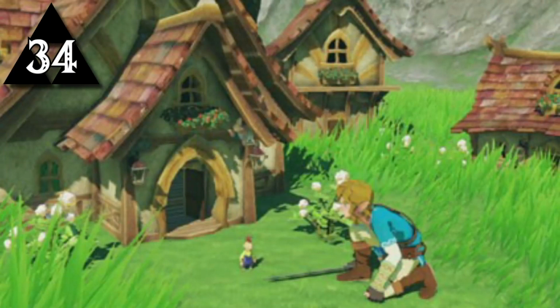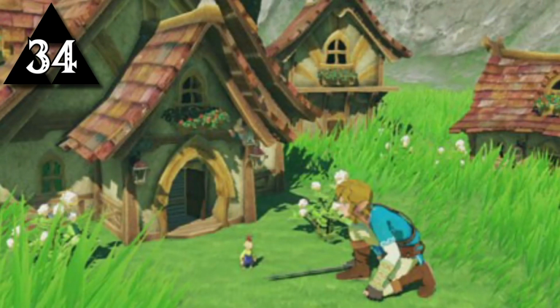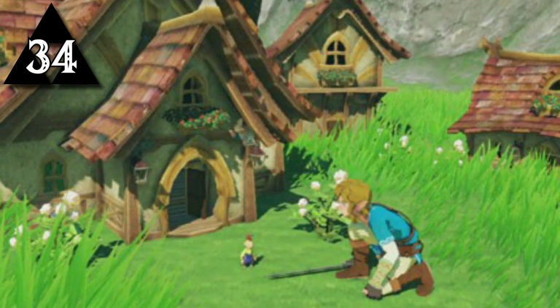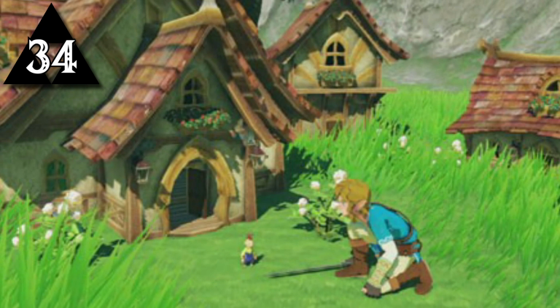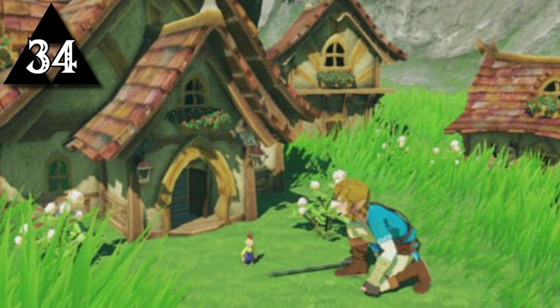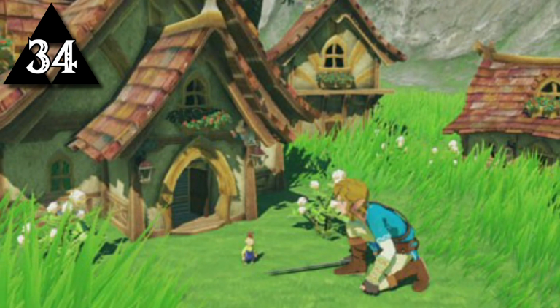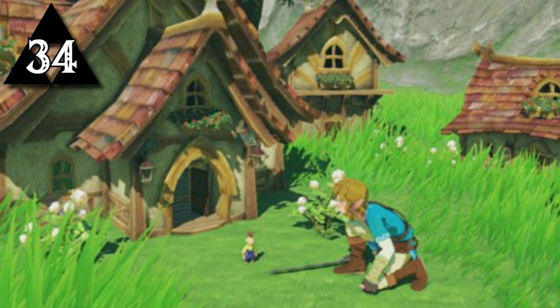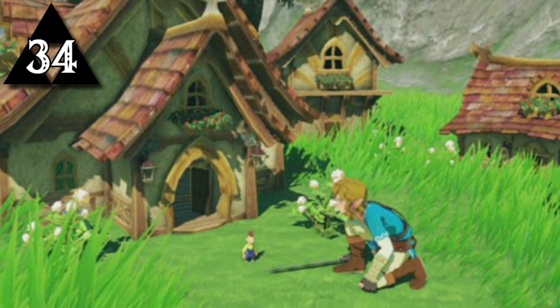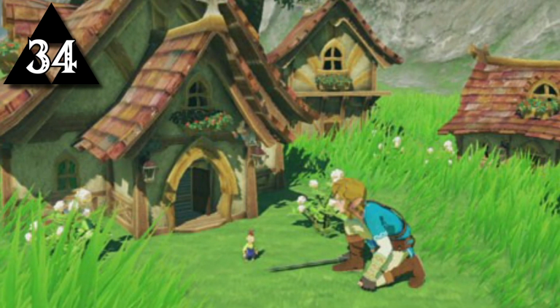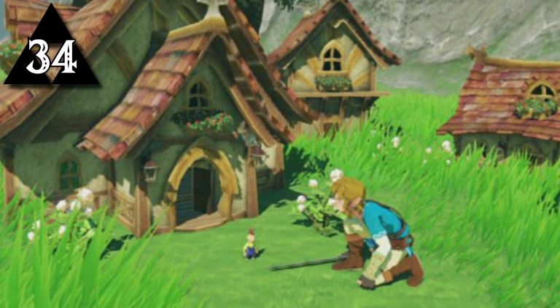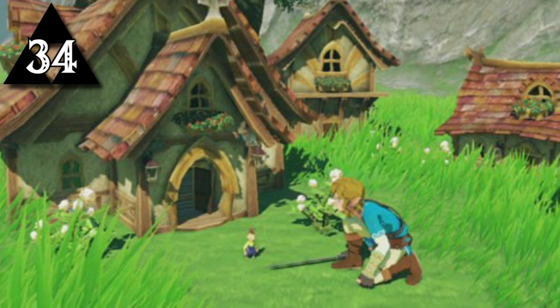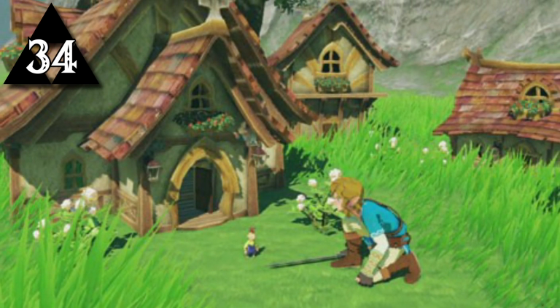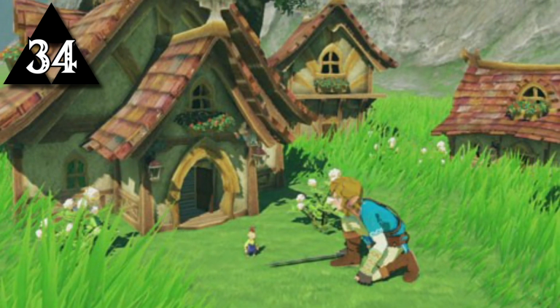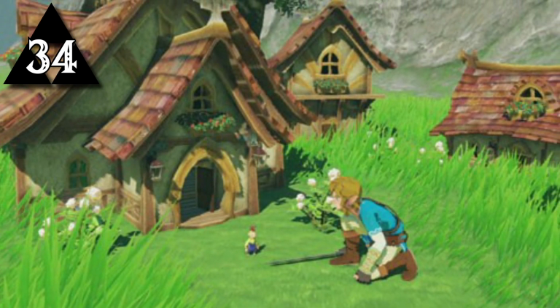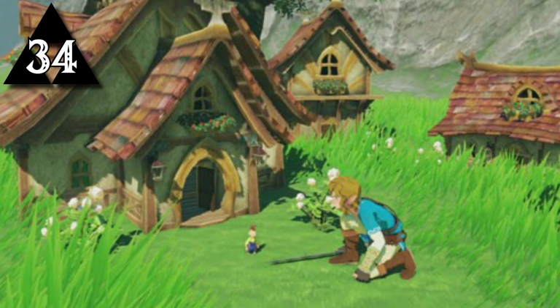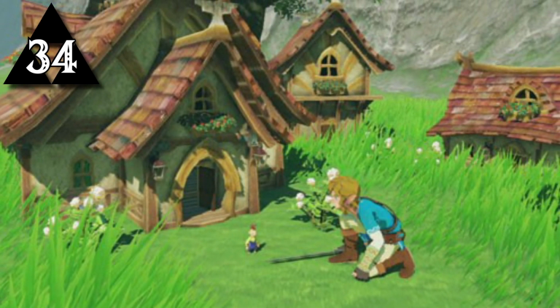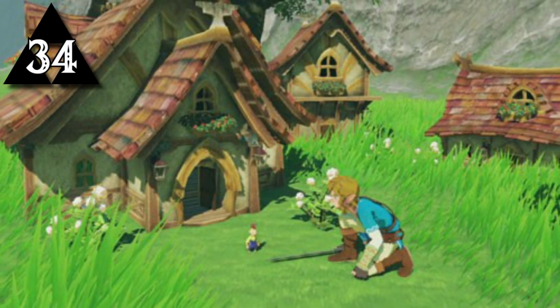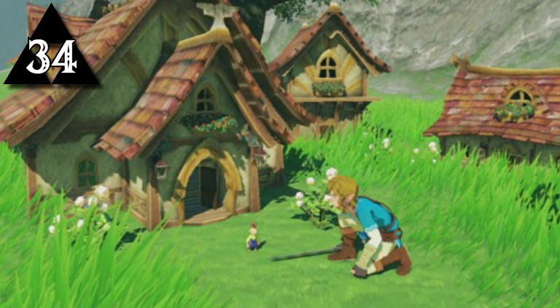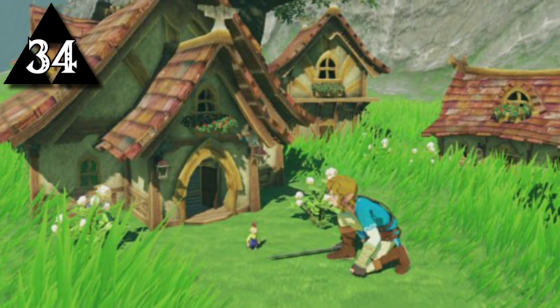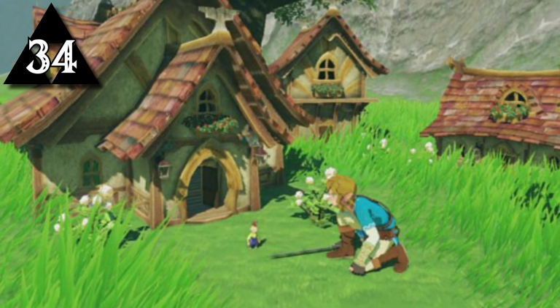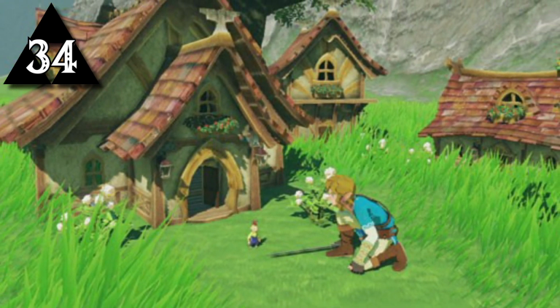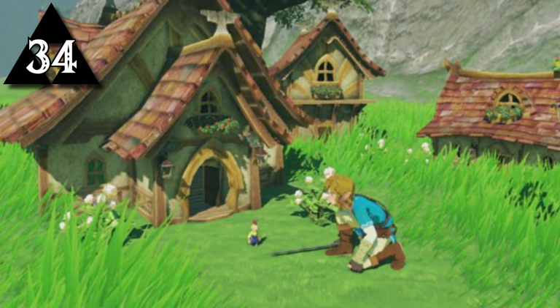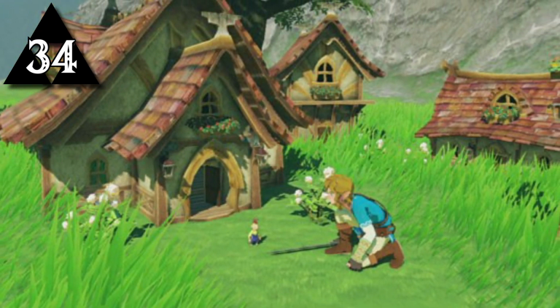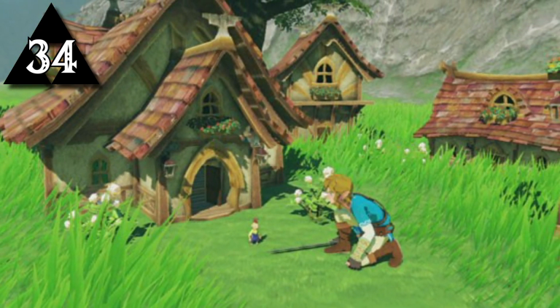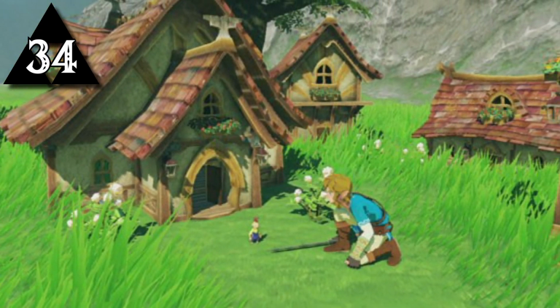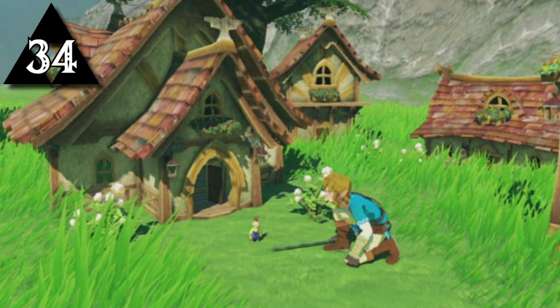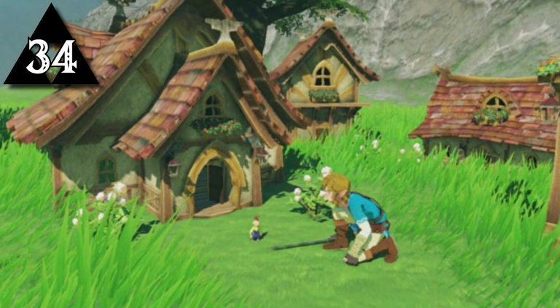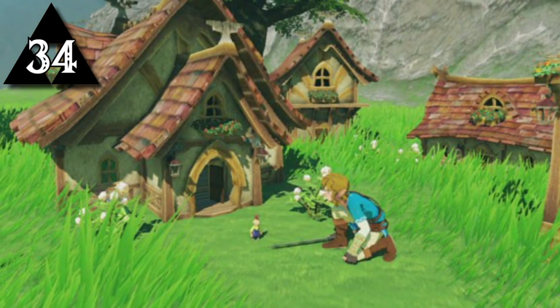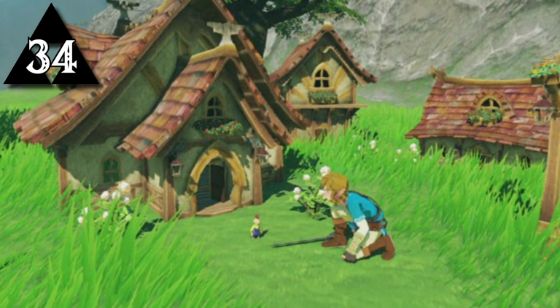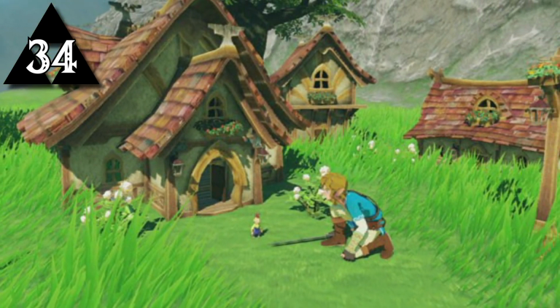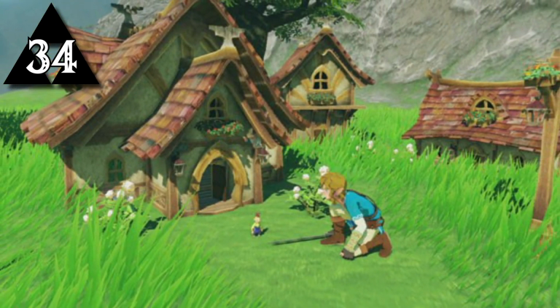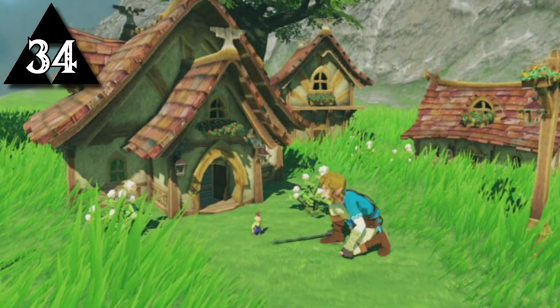There were originally plans to include tiny people in Breath of the Wild and give Link the ability to shrink, akin to the Minish in Minish Cap.